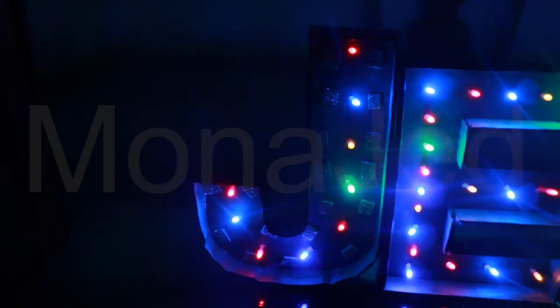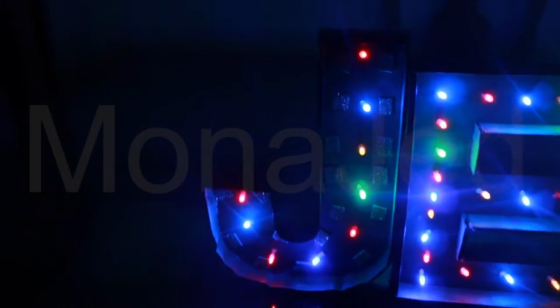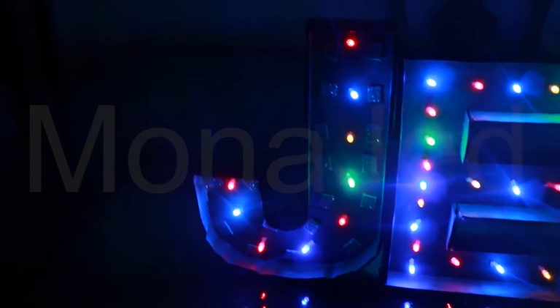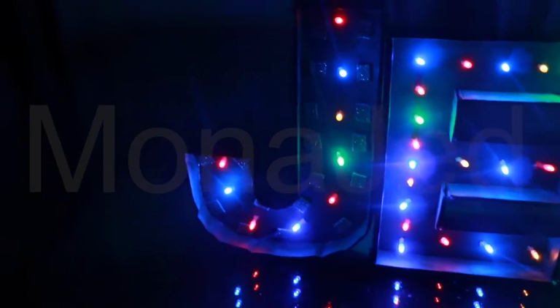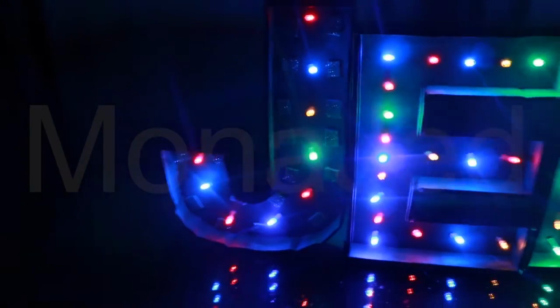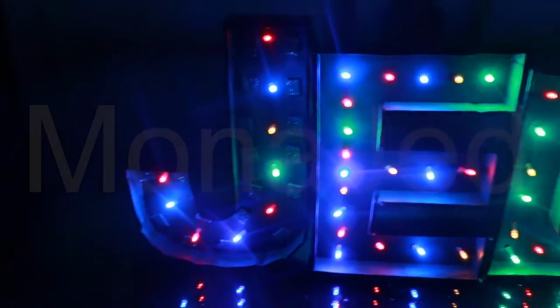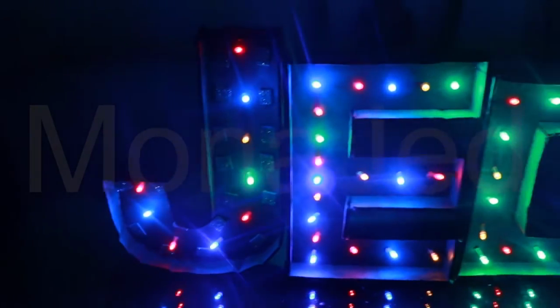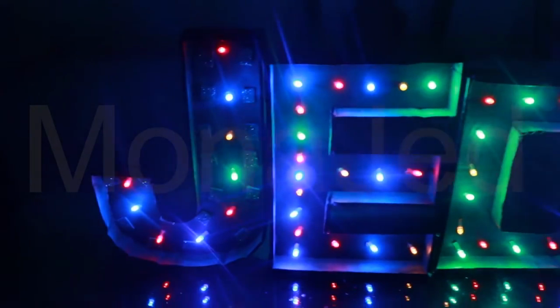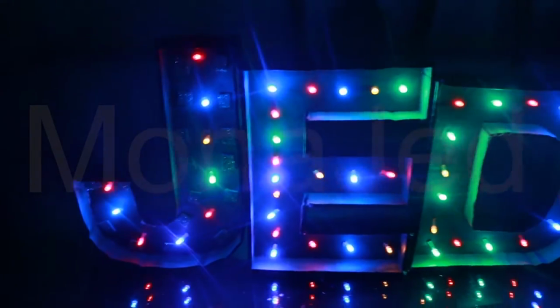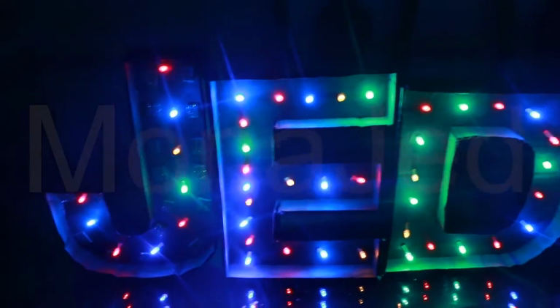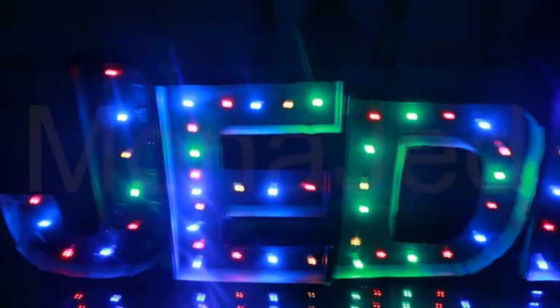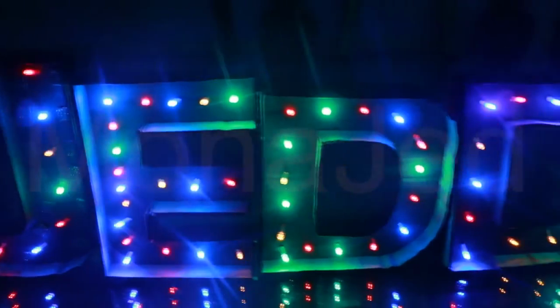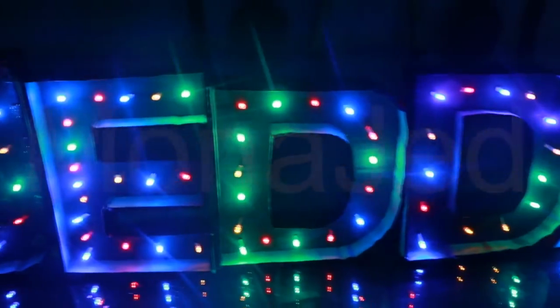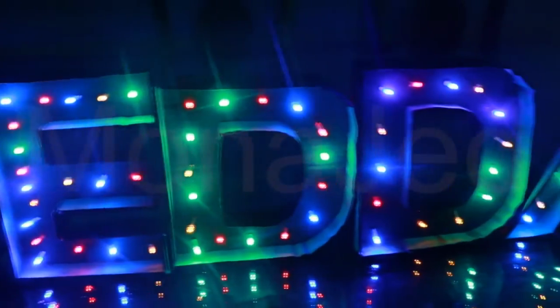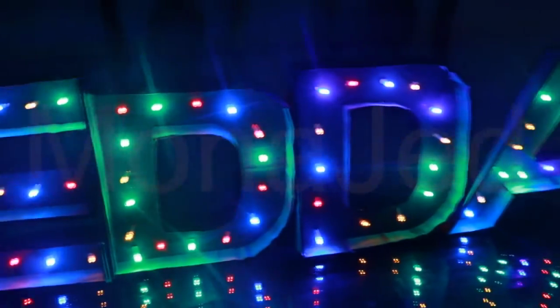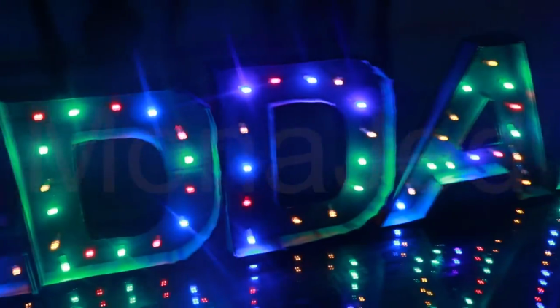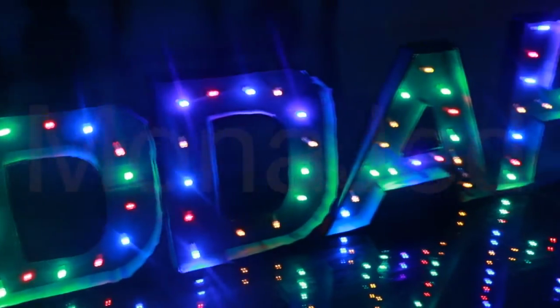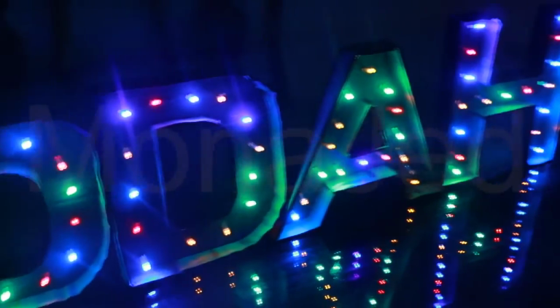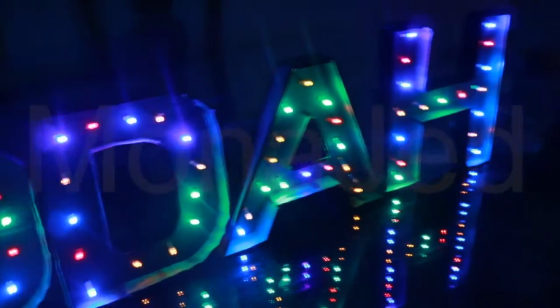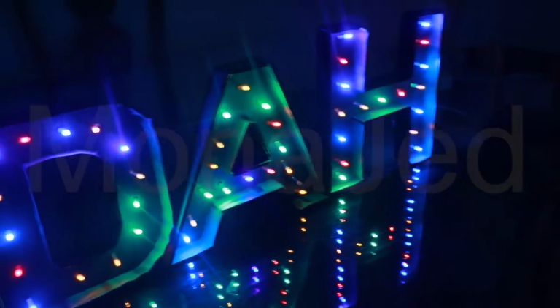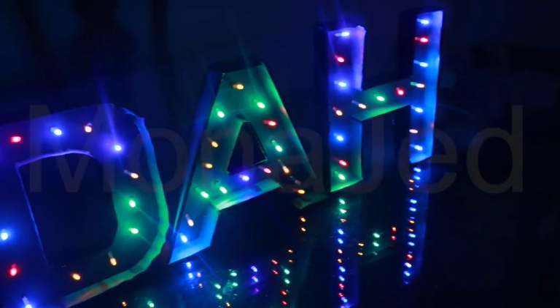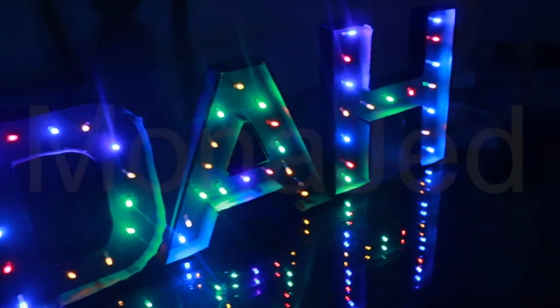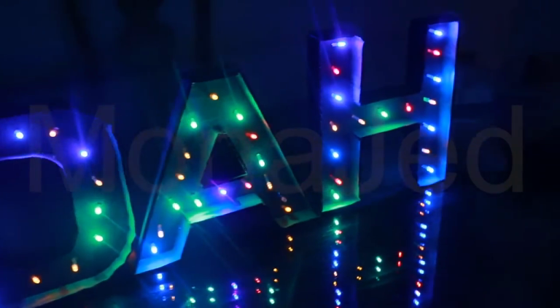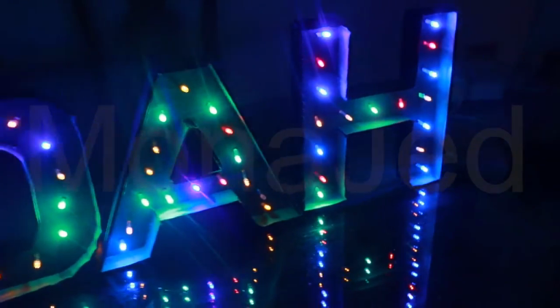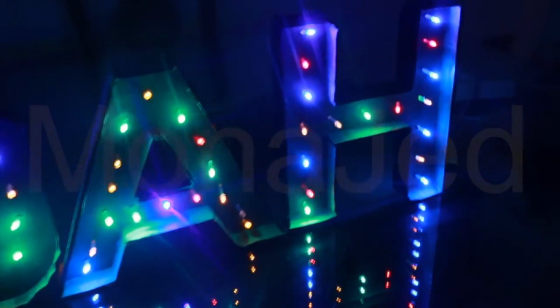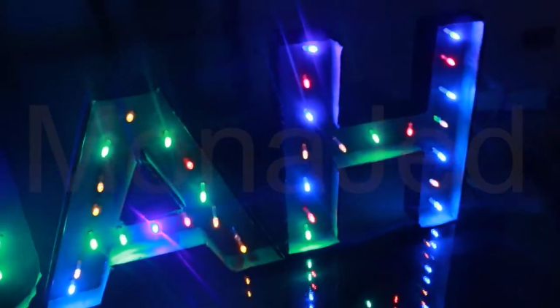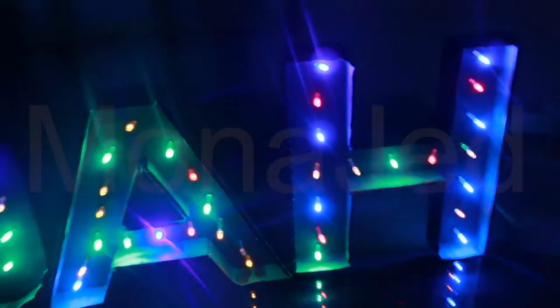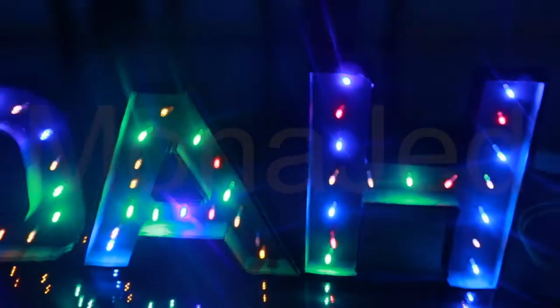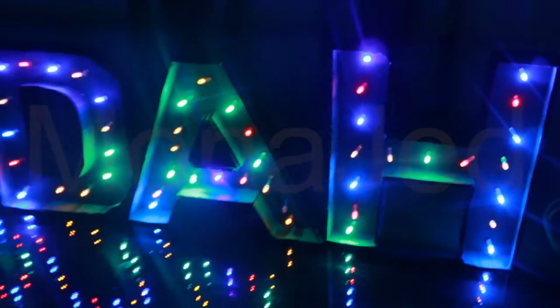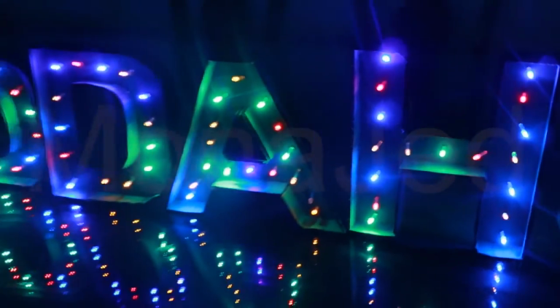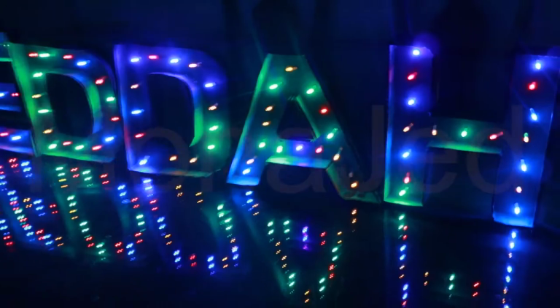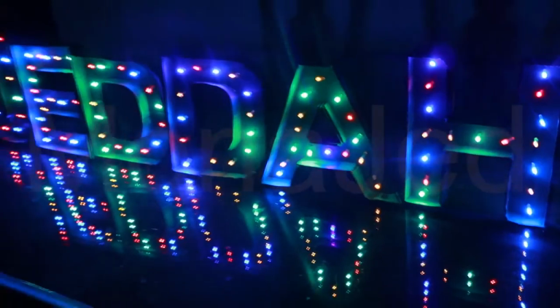Here is a sneak peek of what we are making today: DIY marquee letters using cardboard with lights.